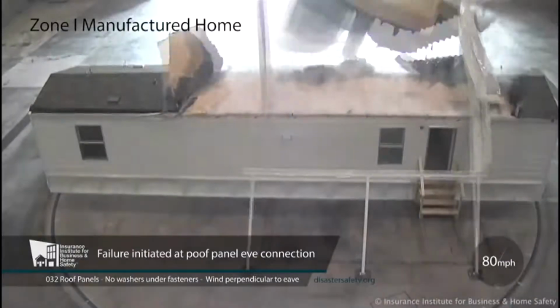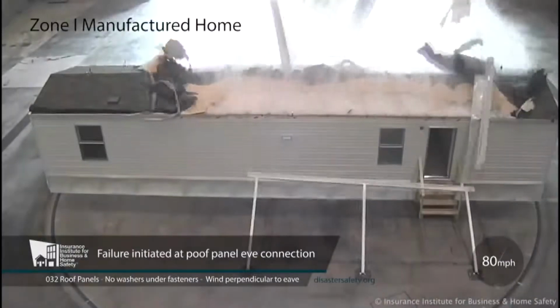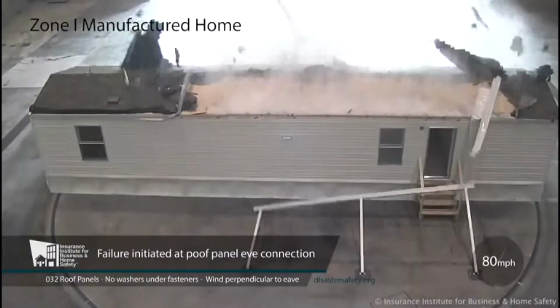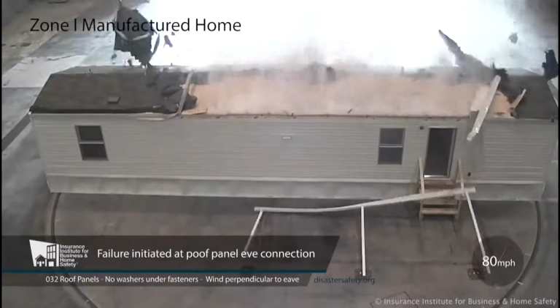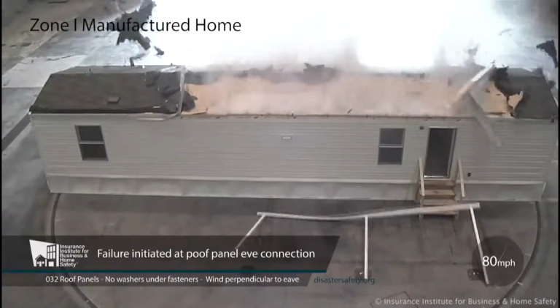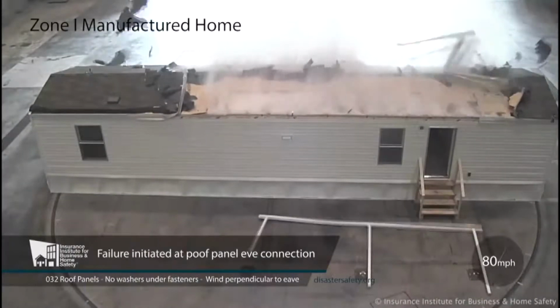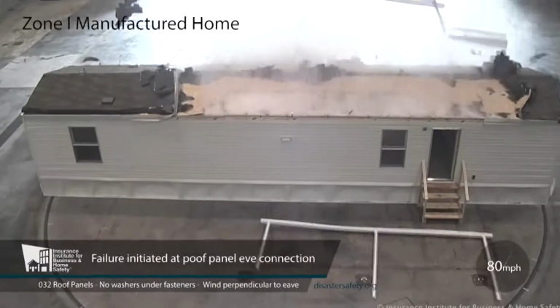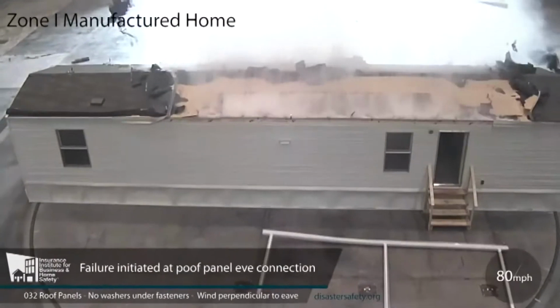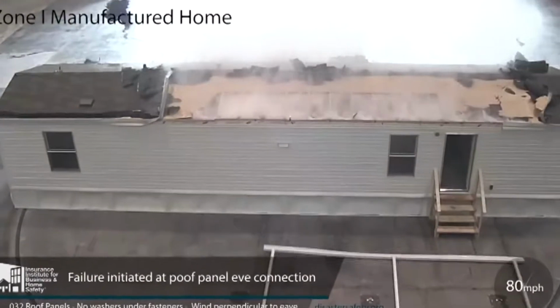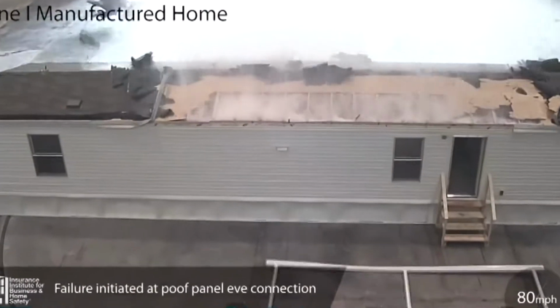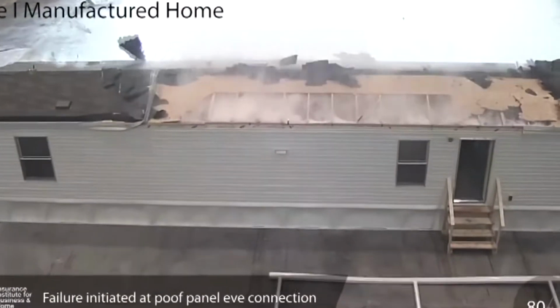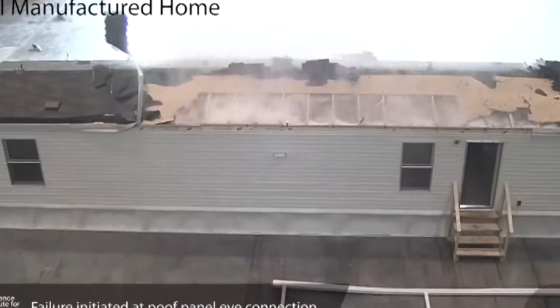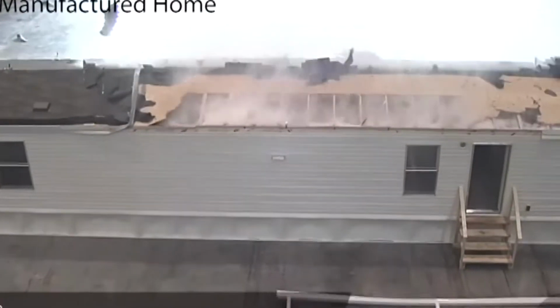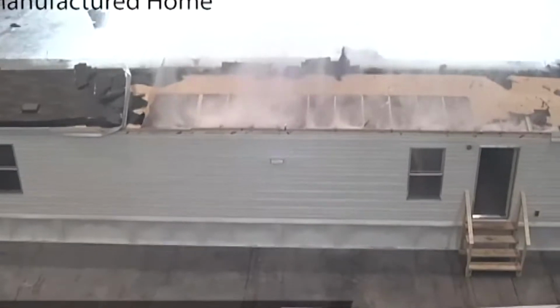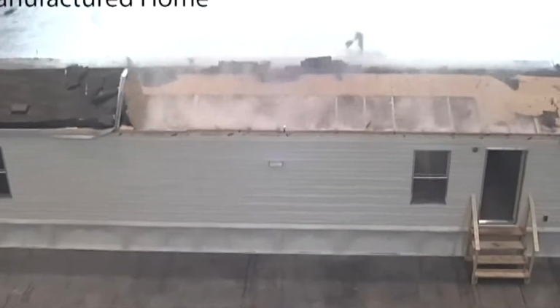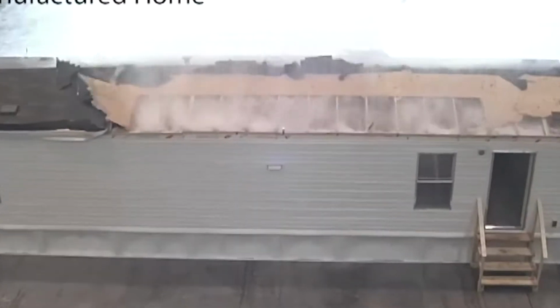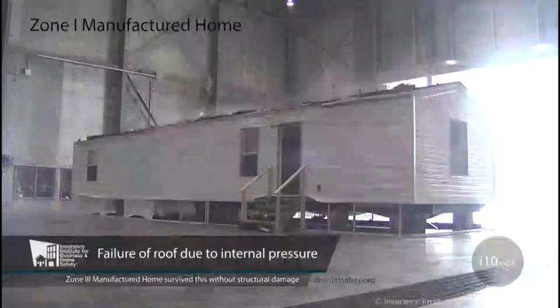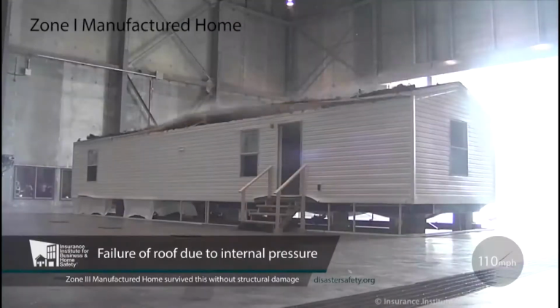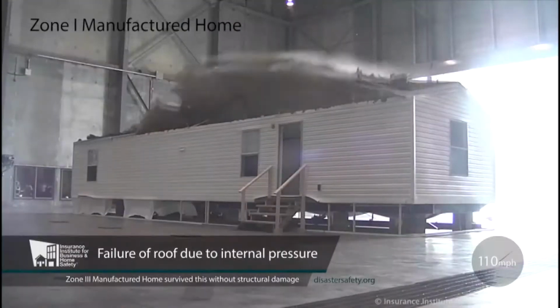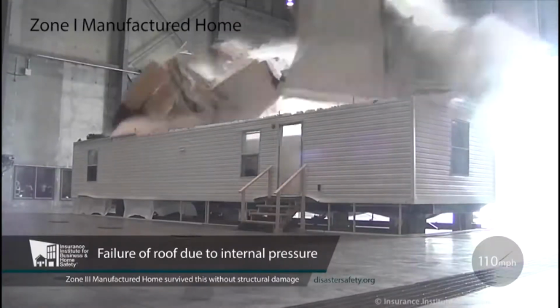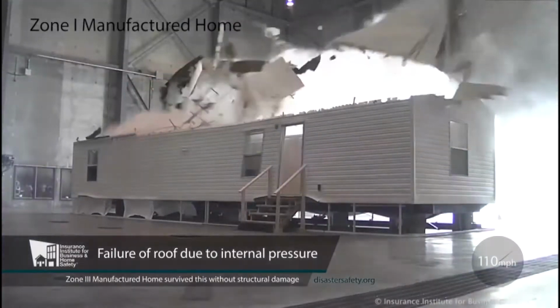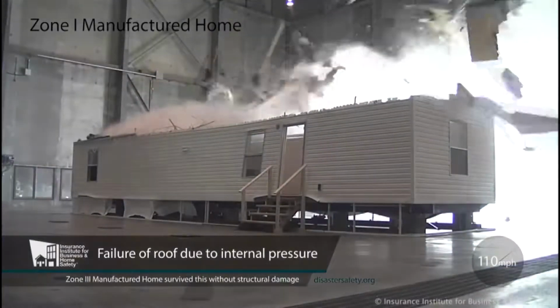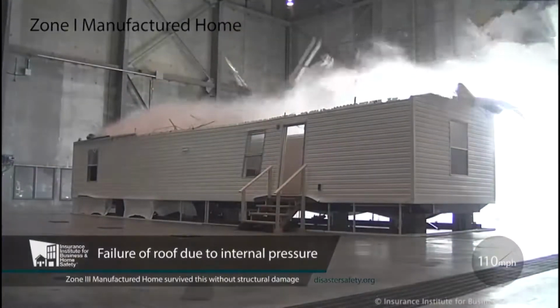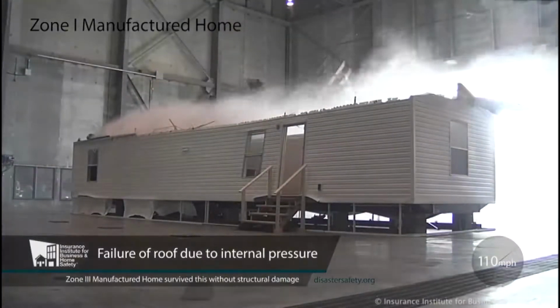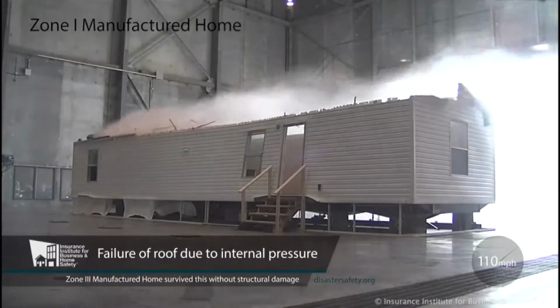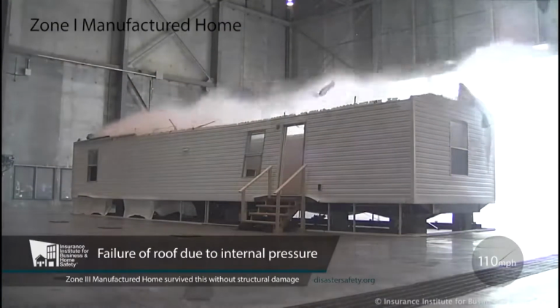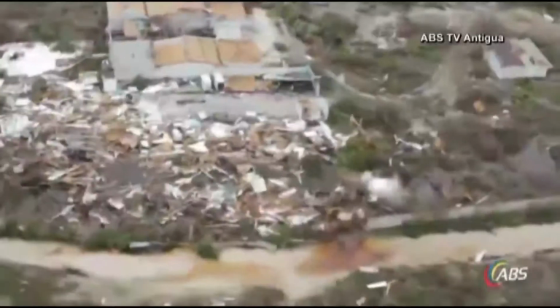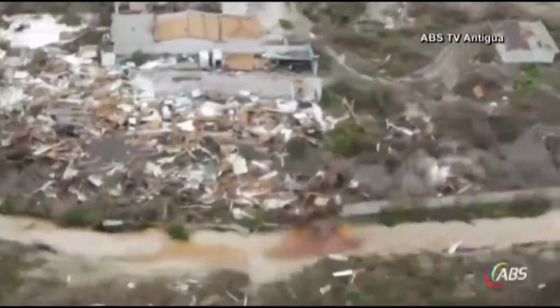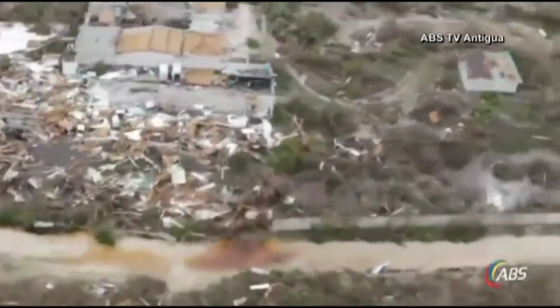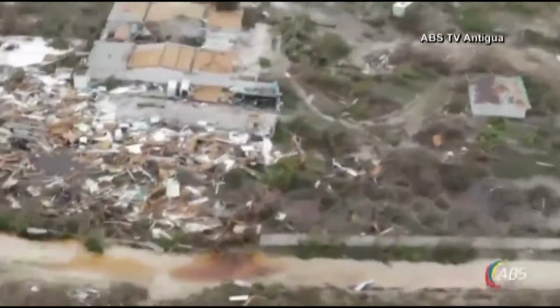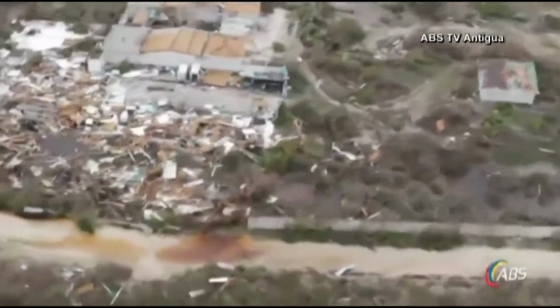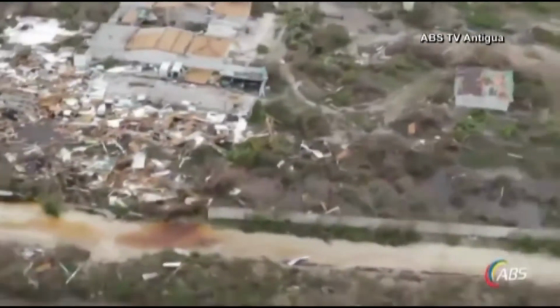Inside, the effect is catastrophic — and that's the goal. Destroy in here, not out there.